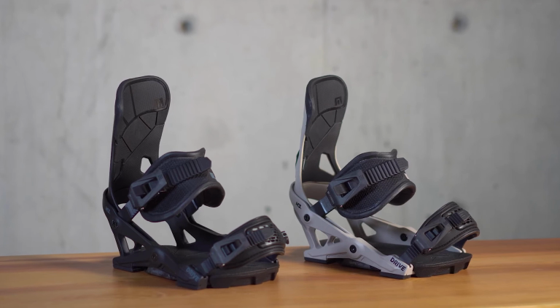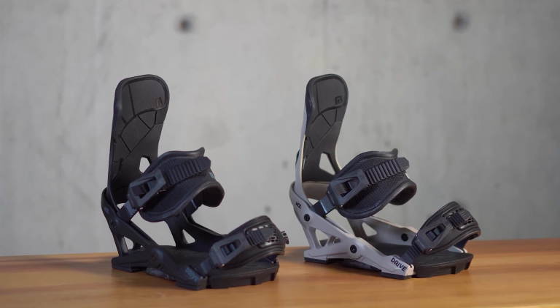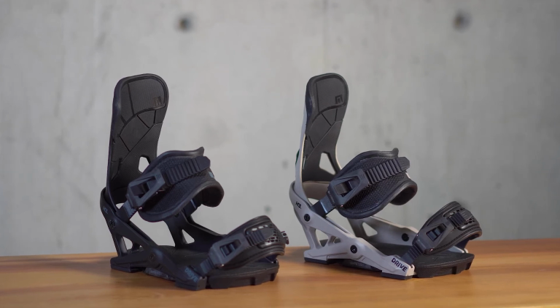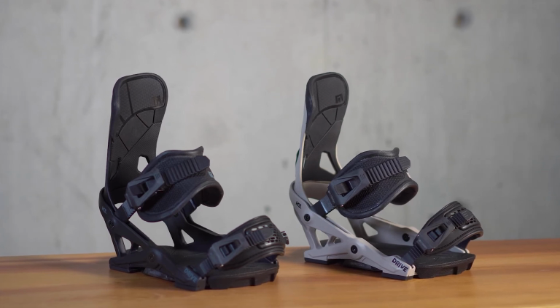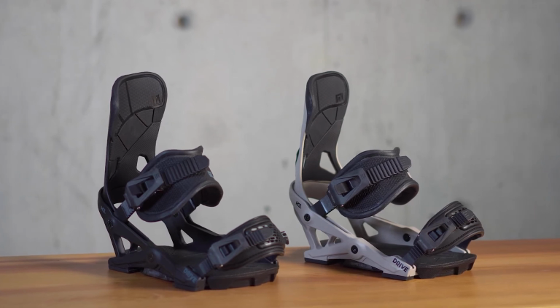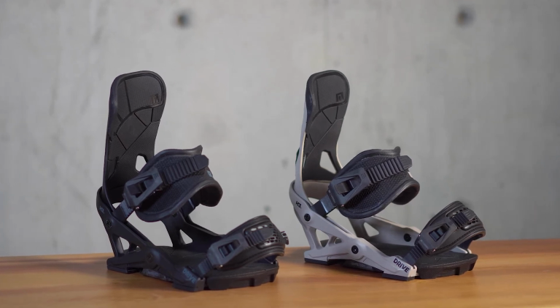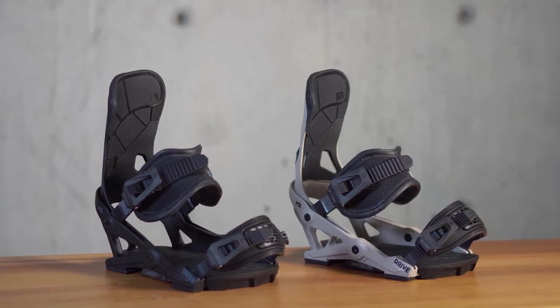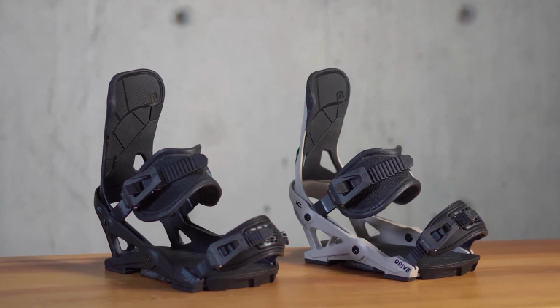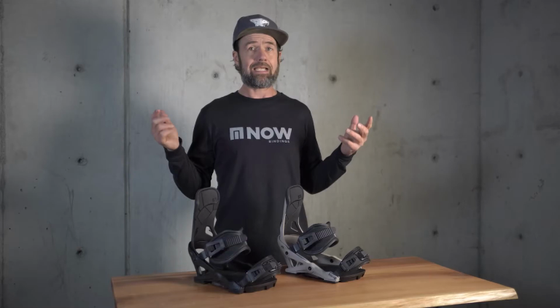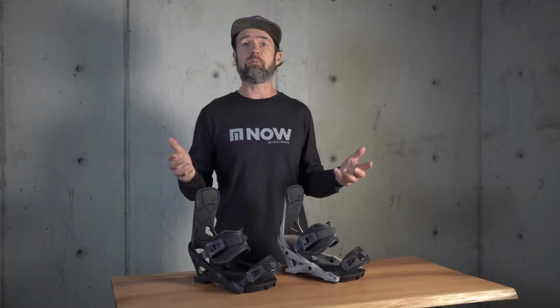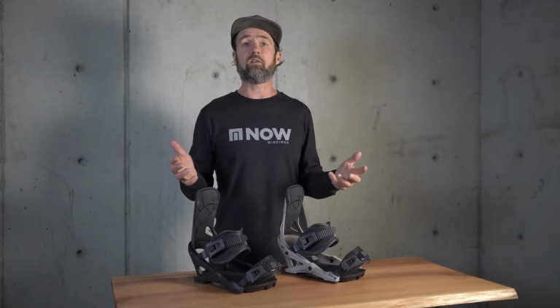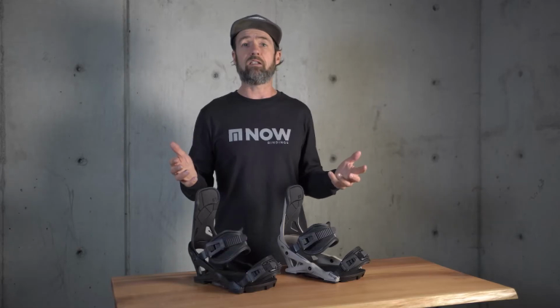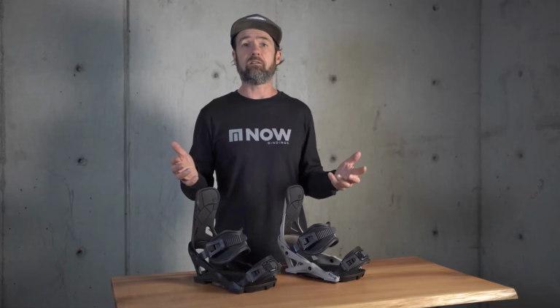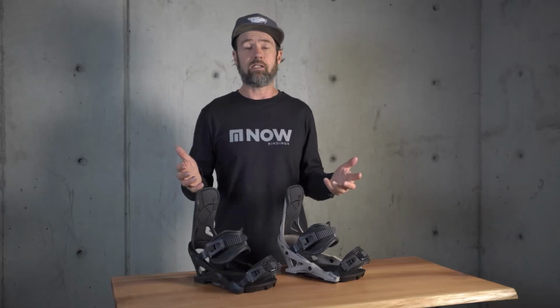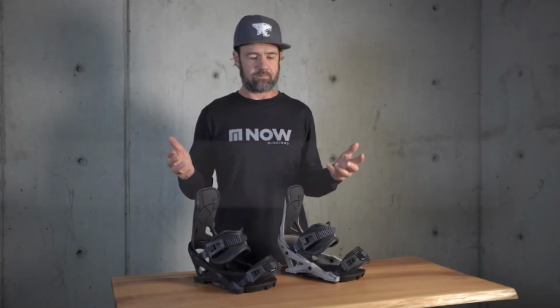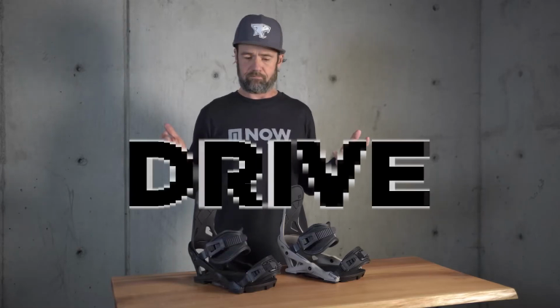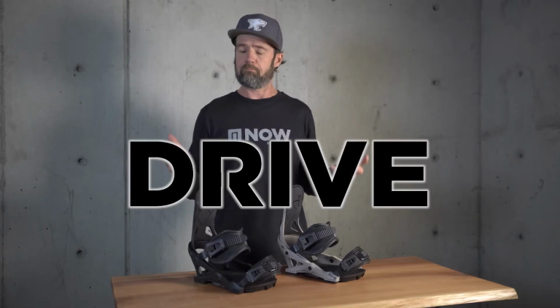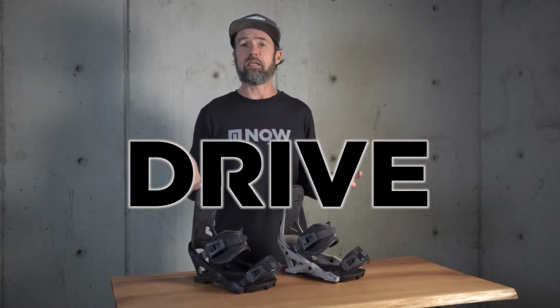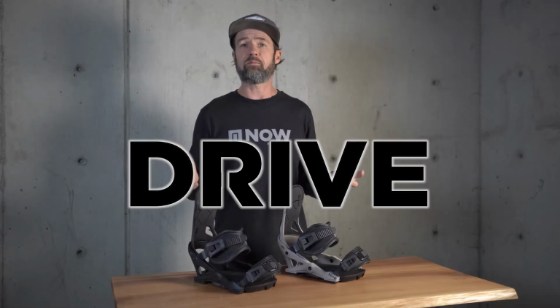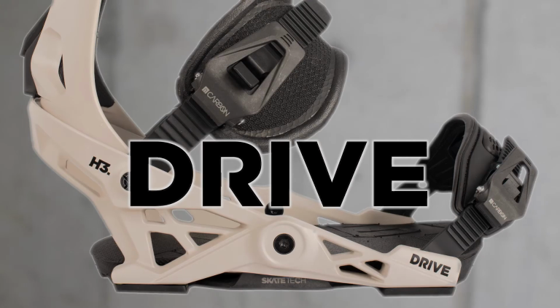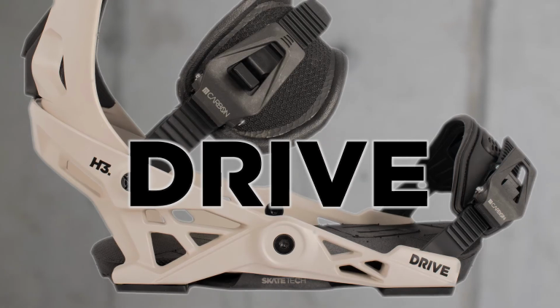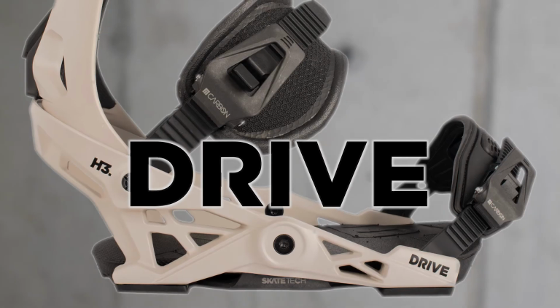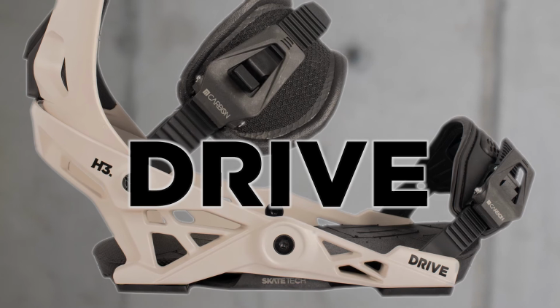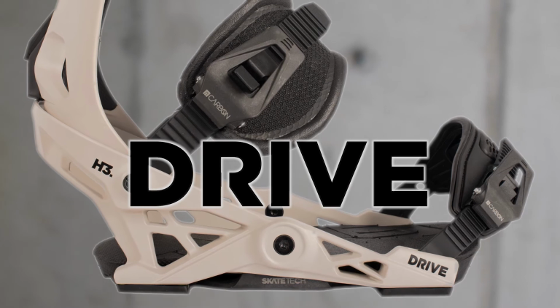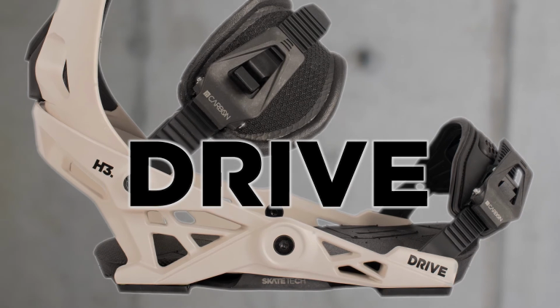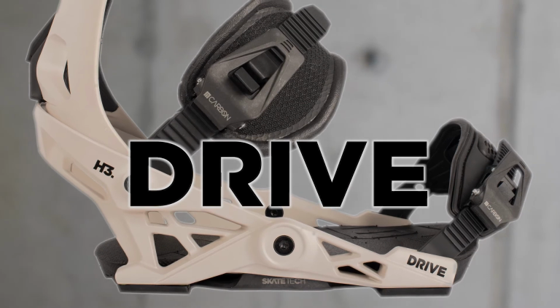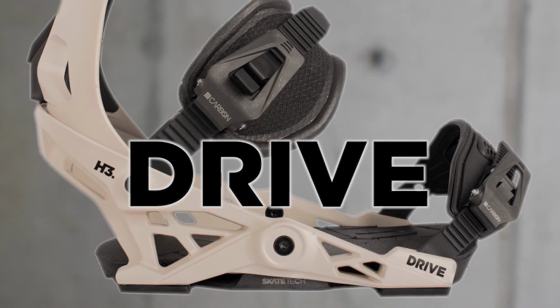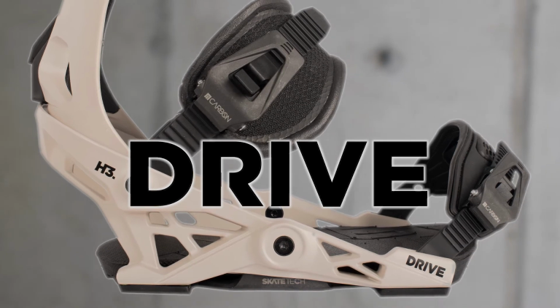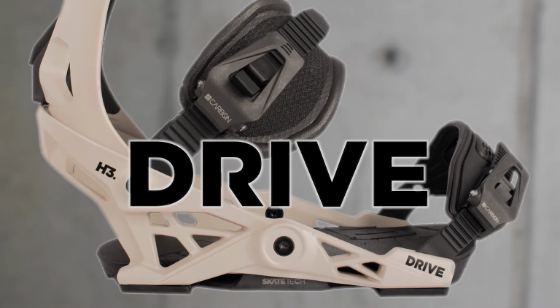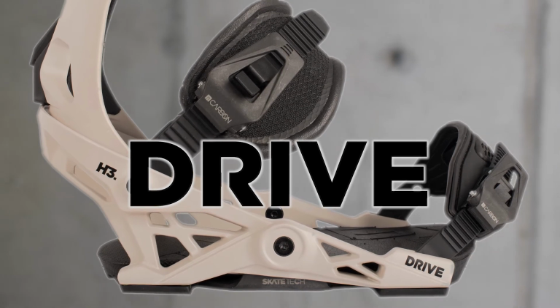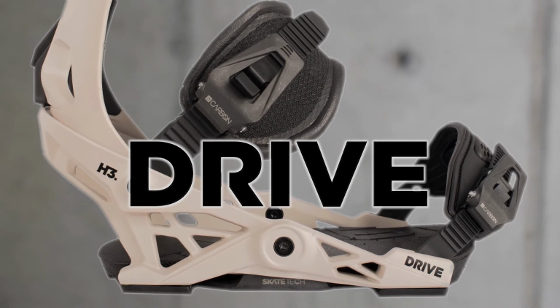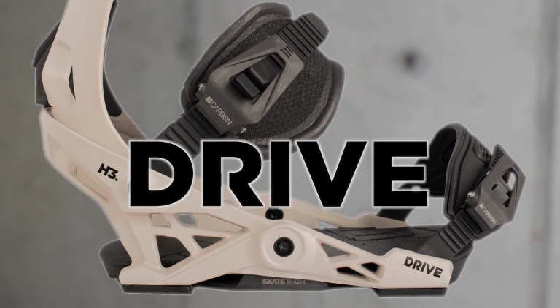This binding is saying get me out there and let's make some turns.